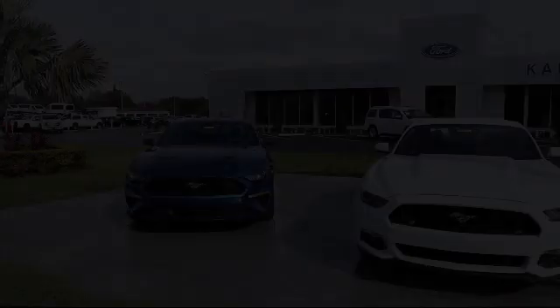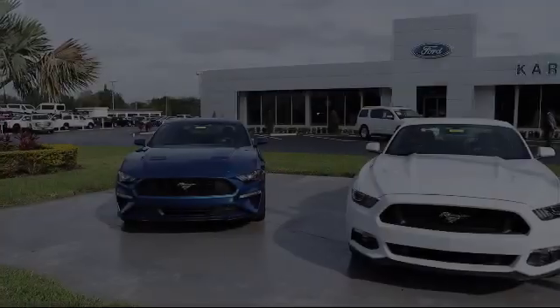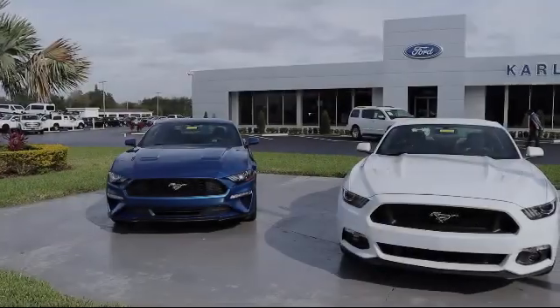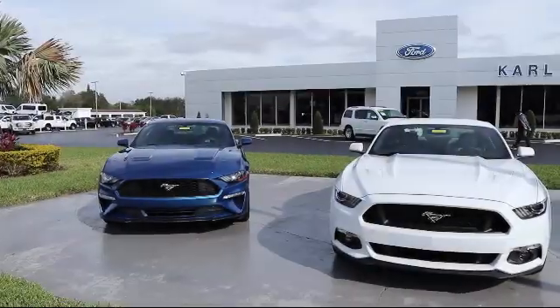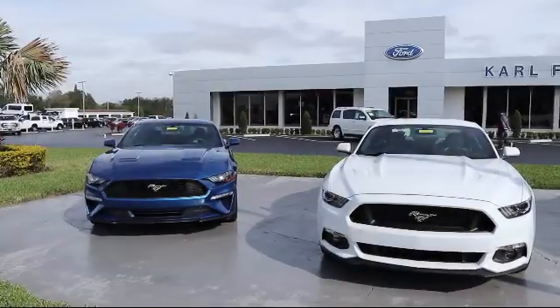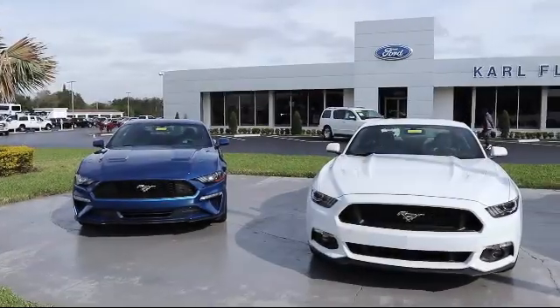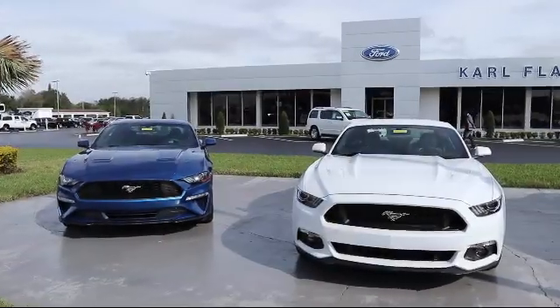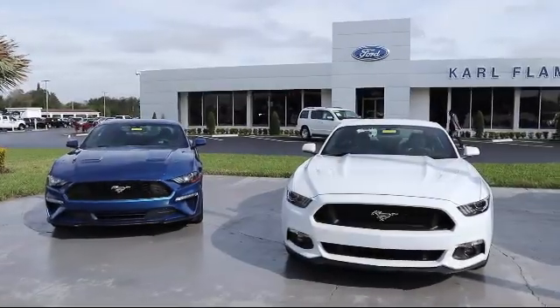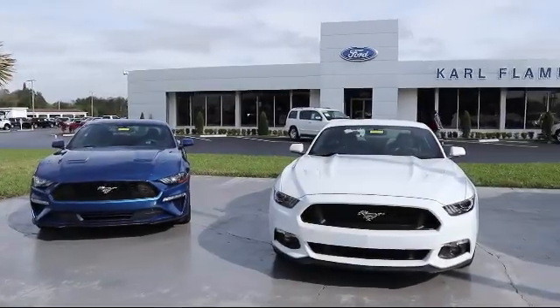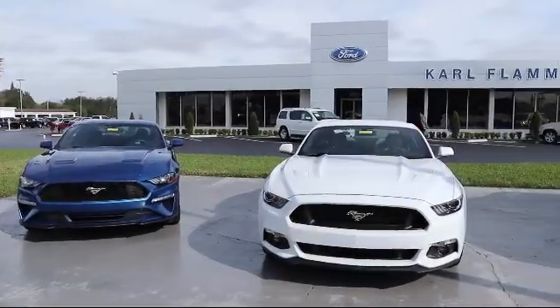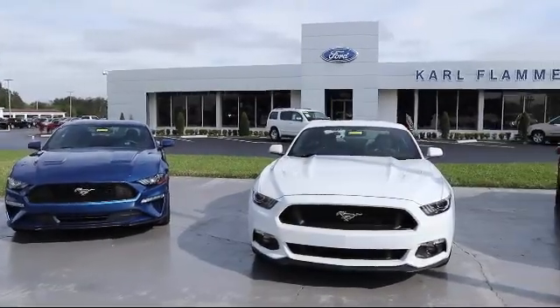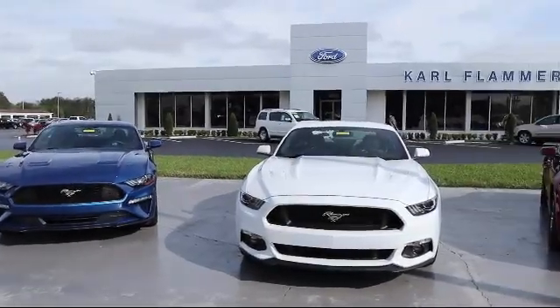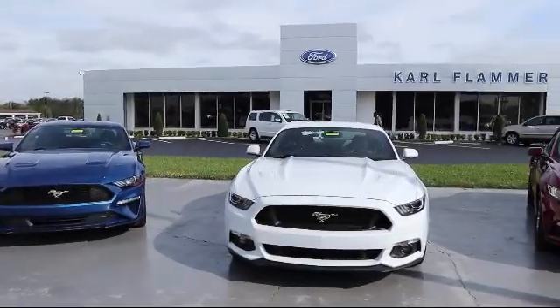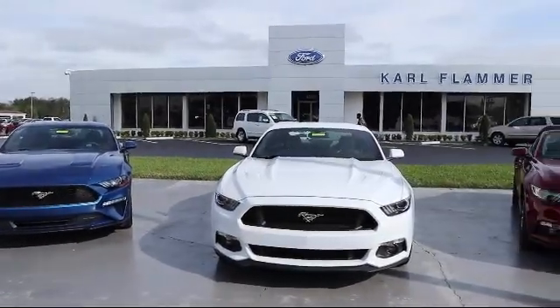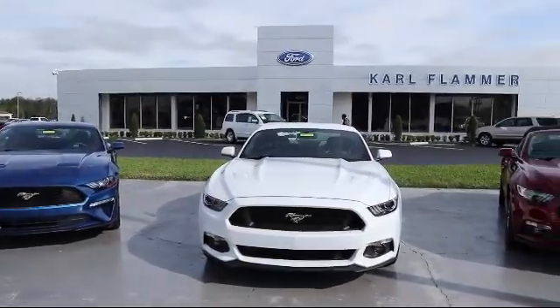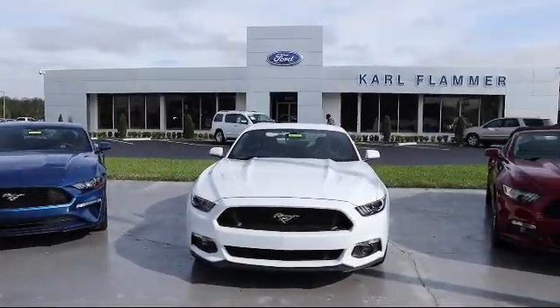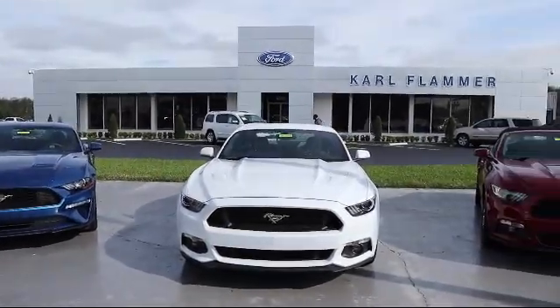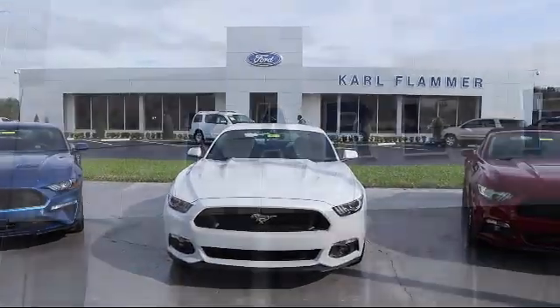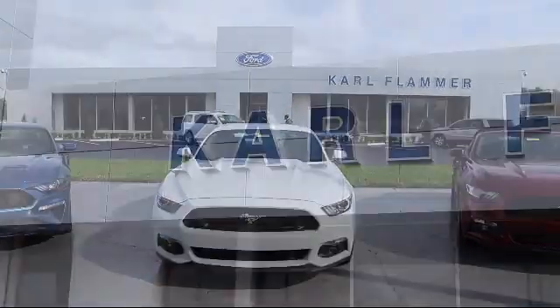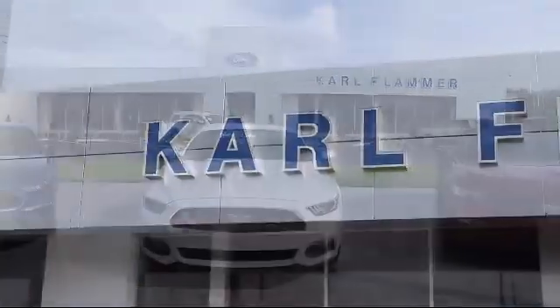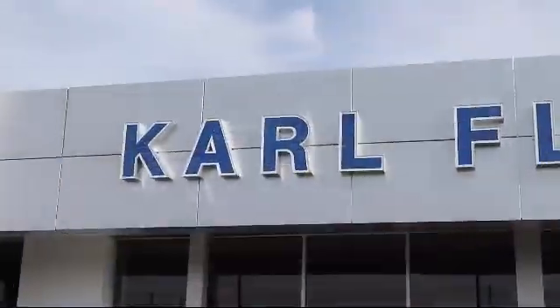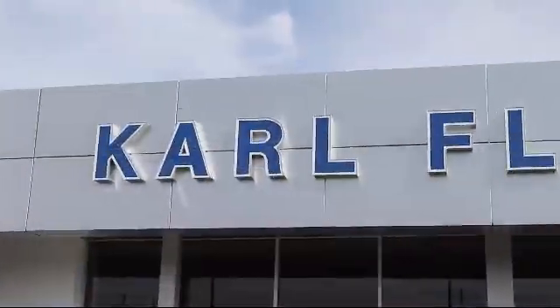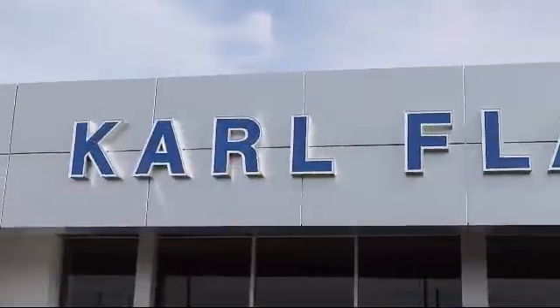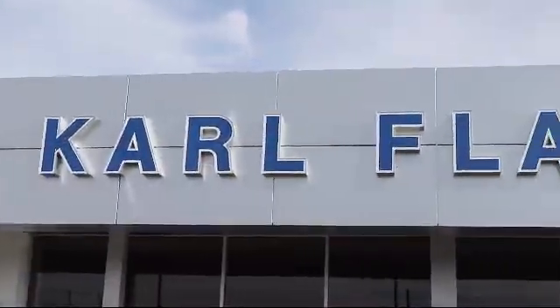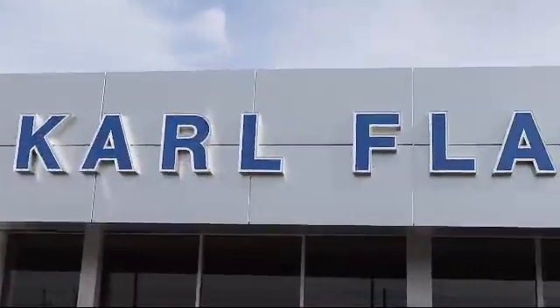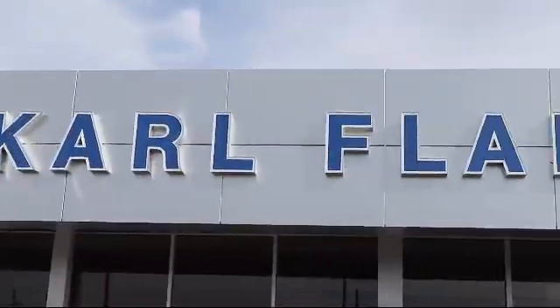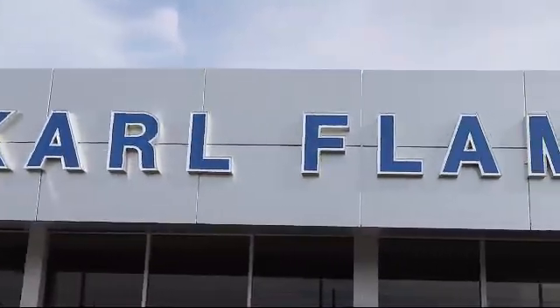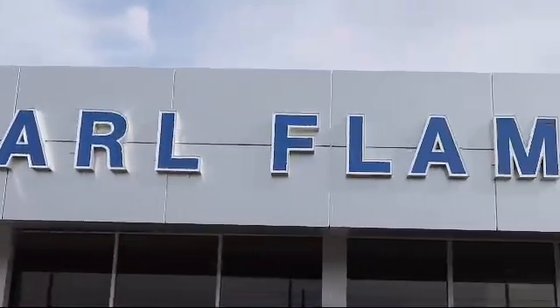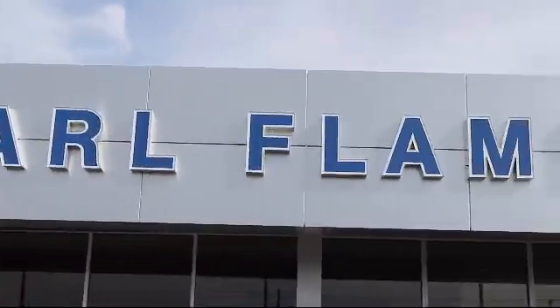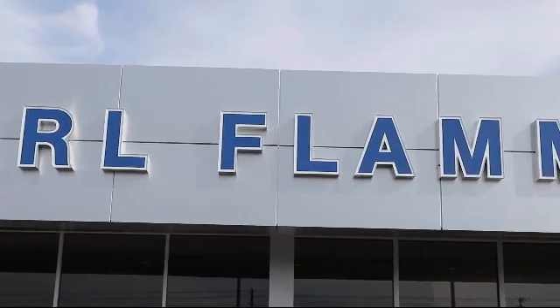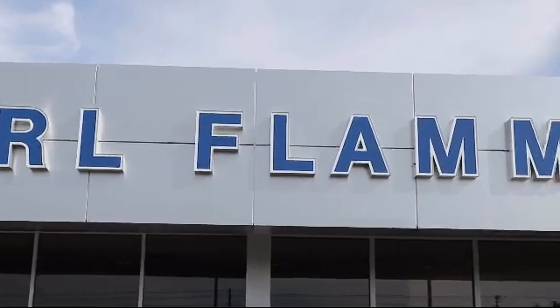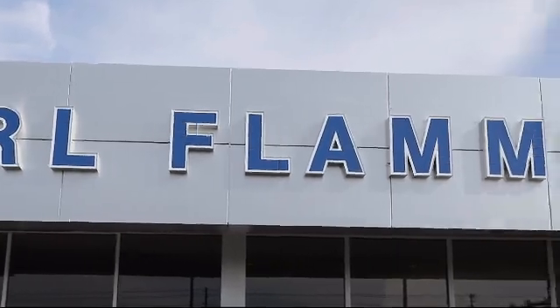Welcome to Carl Flammer Ford, and here's a look at another one of our vehicles from our great selection.